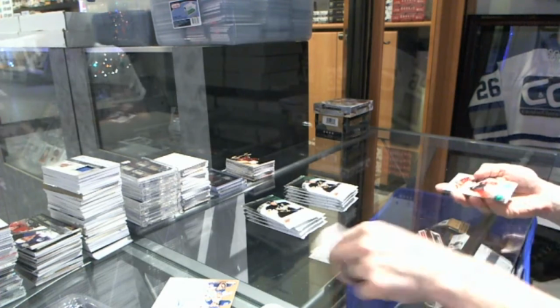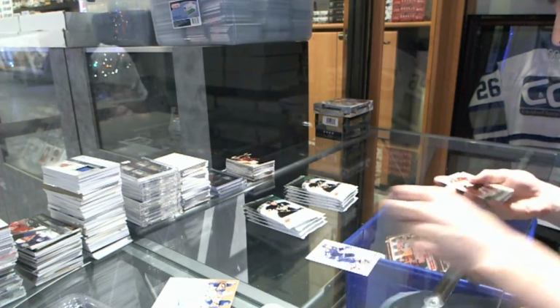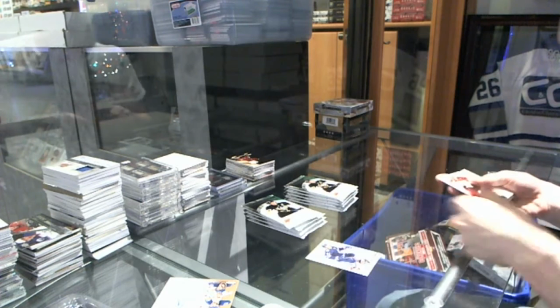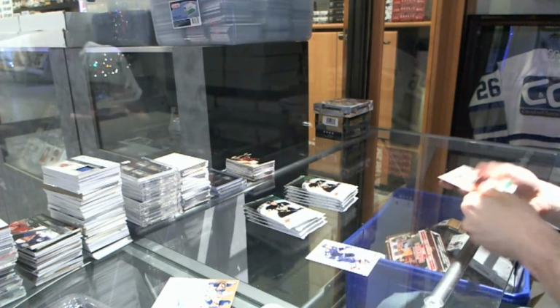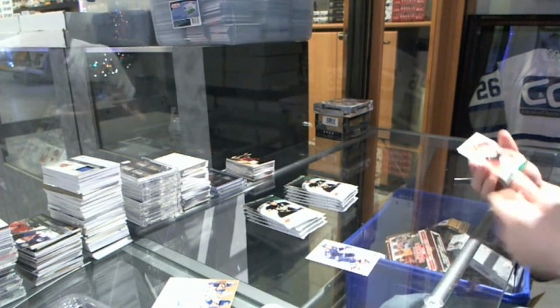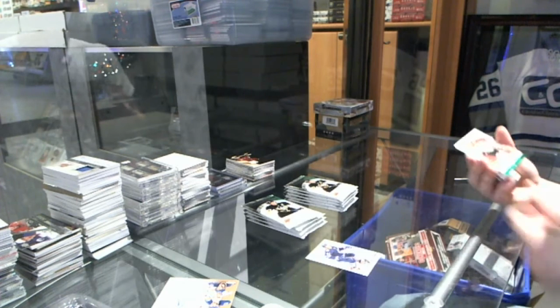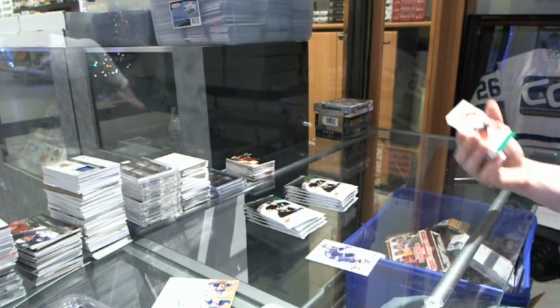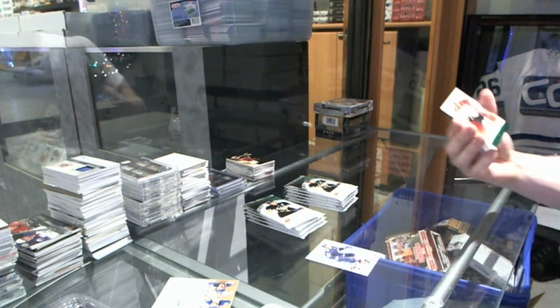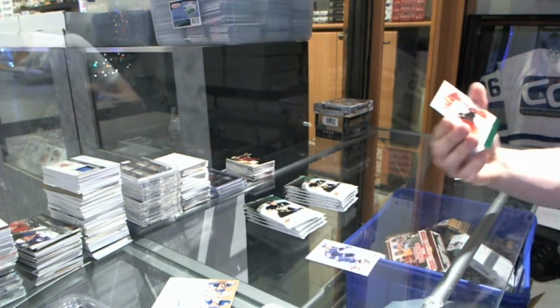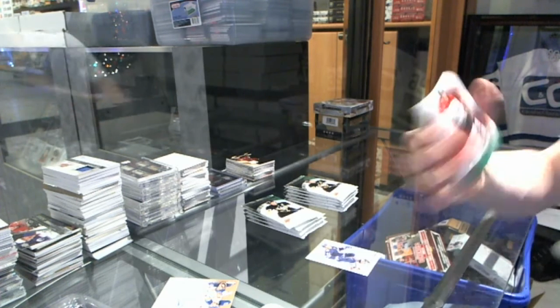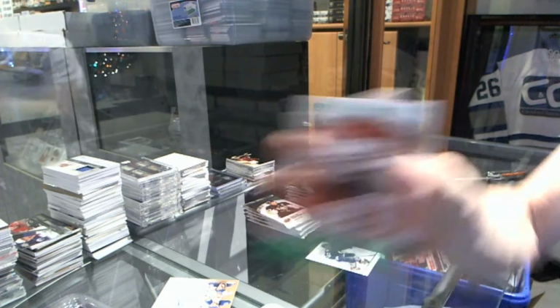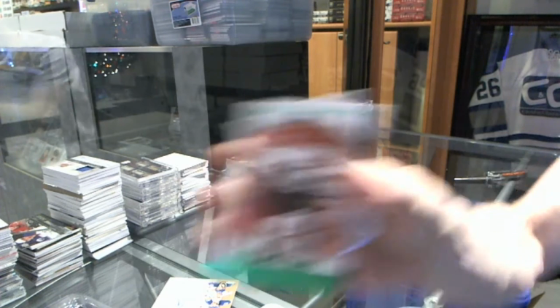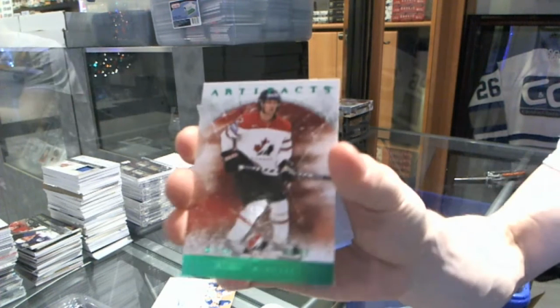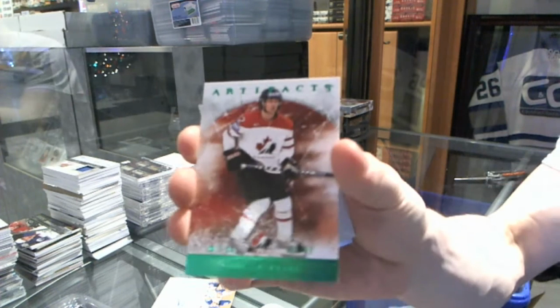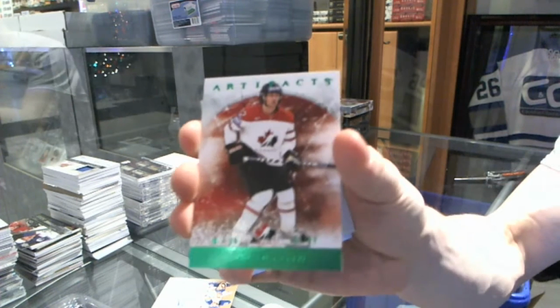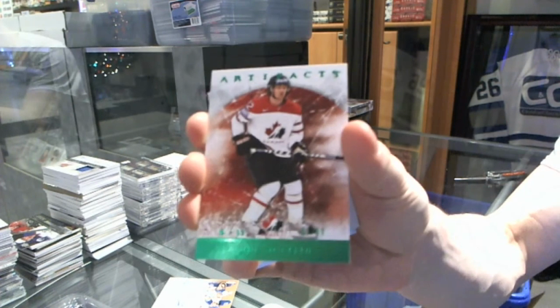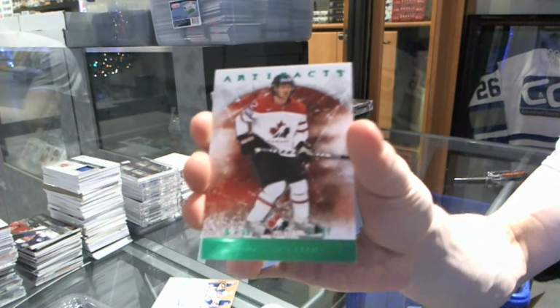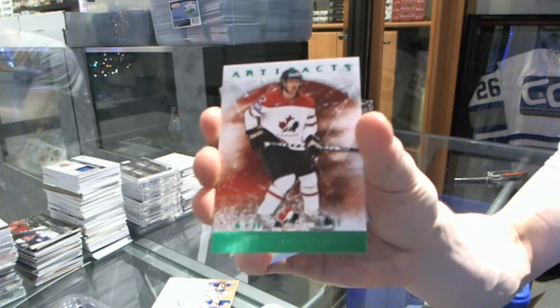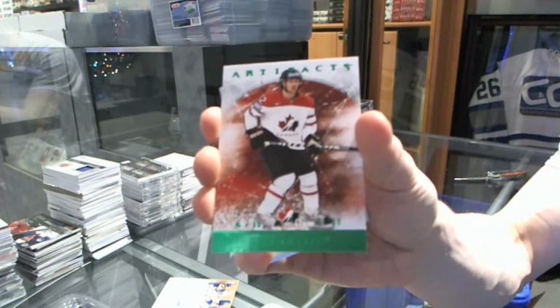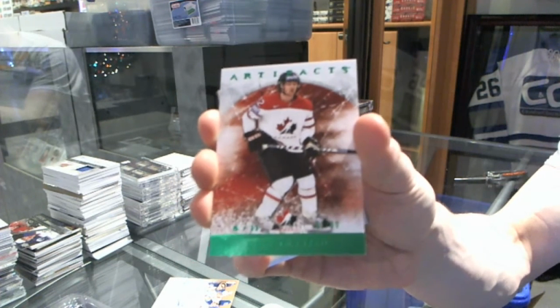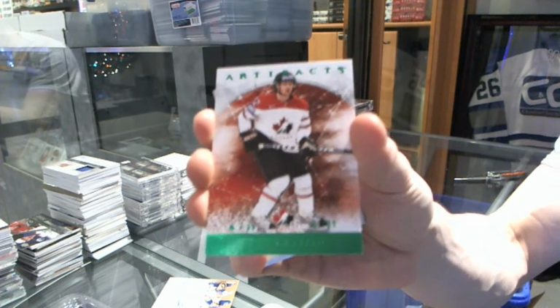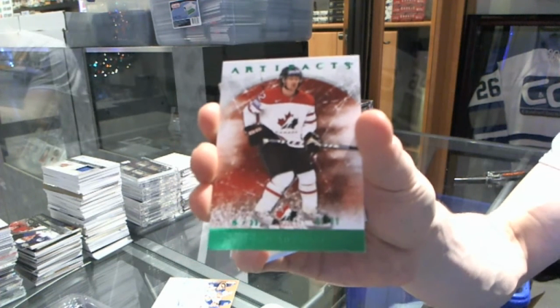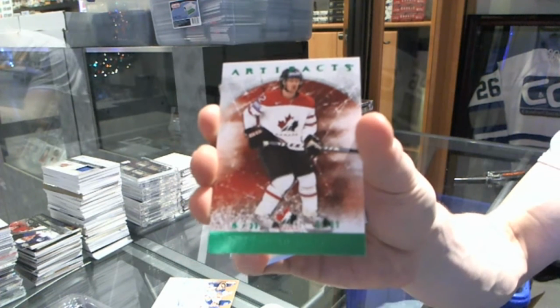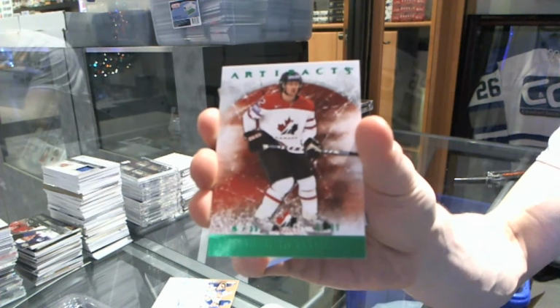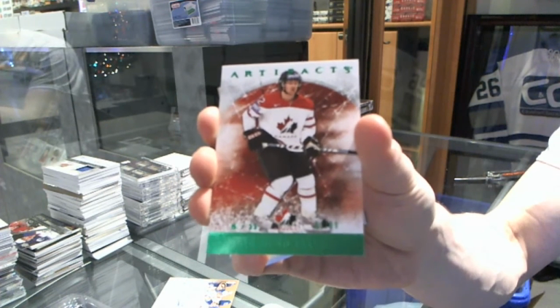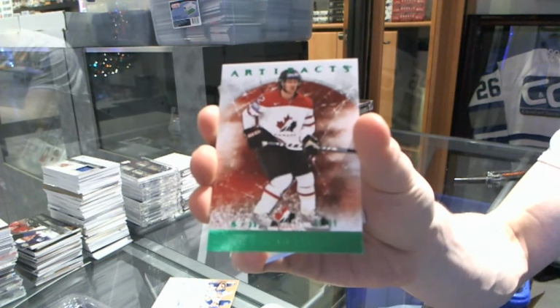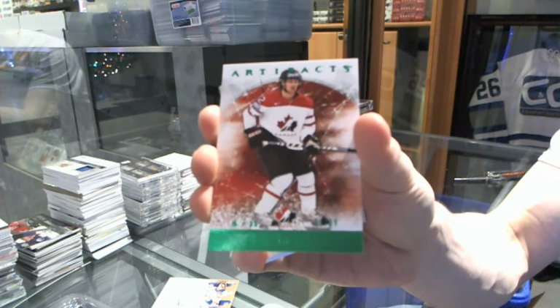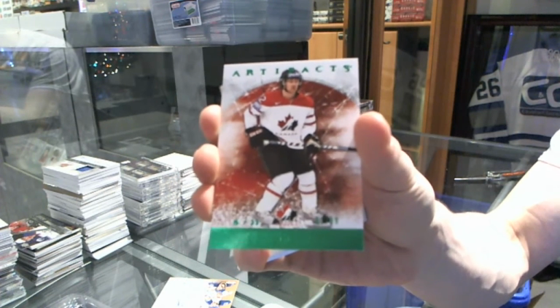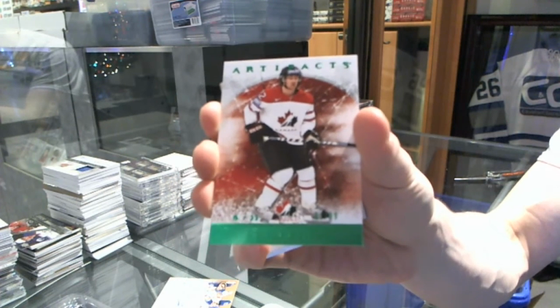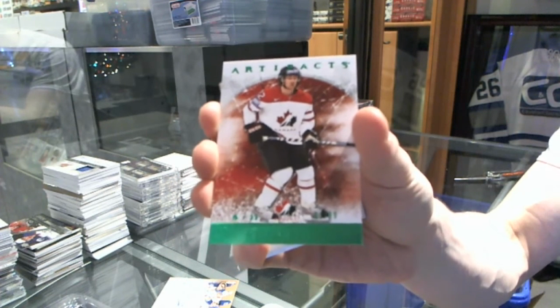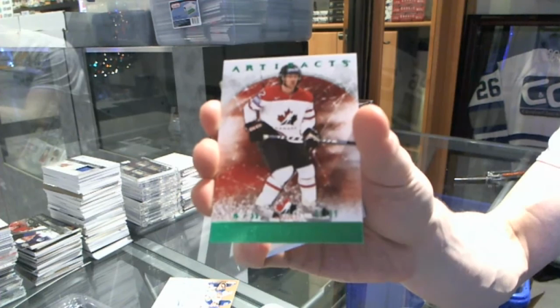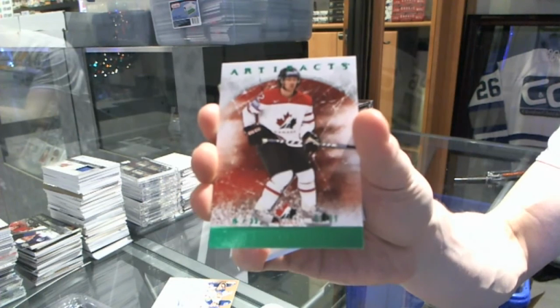Alright, we've got a Team Canada Emerald number to 99 for the Chicago Blackhawks, Duncan Keith.